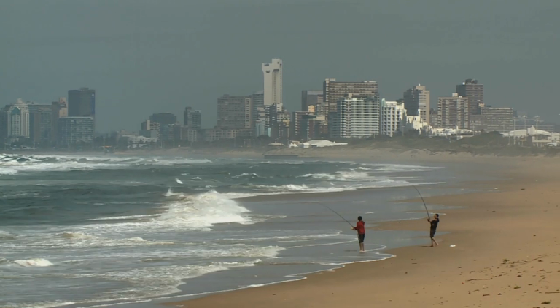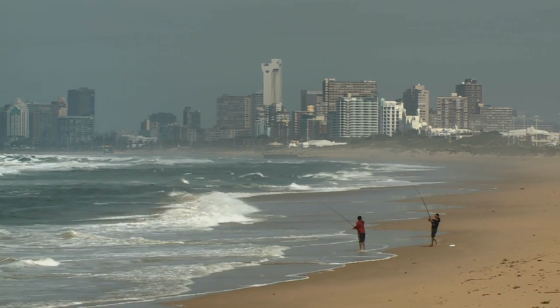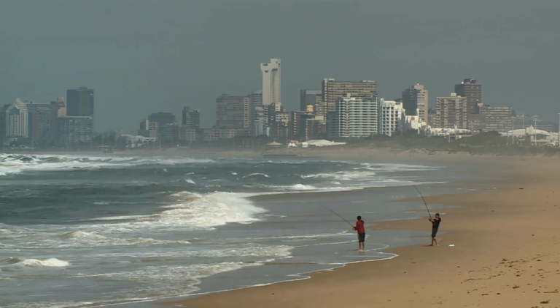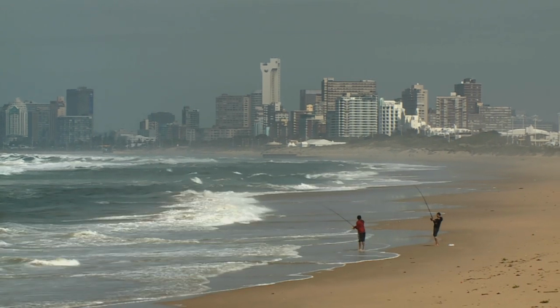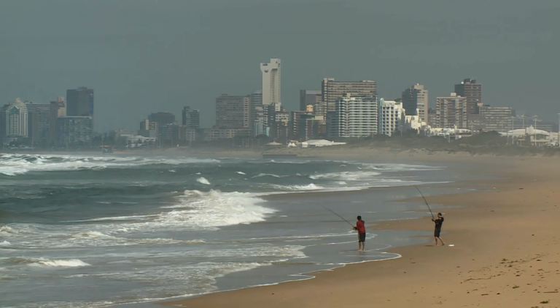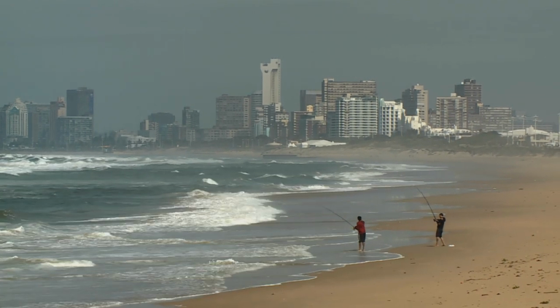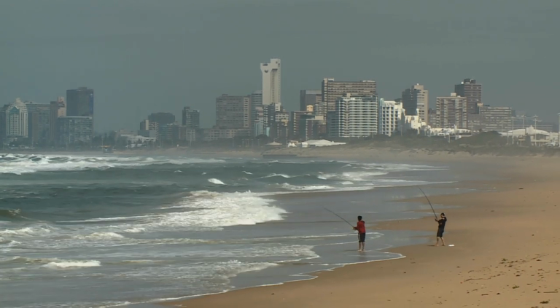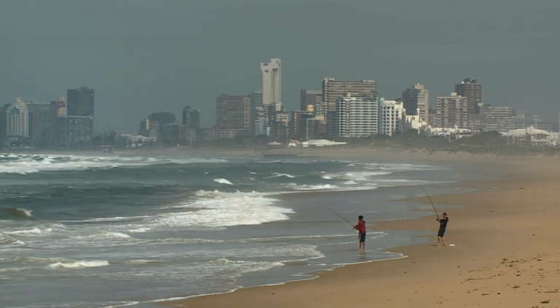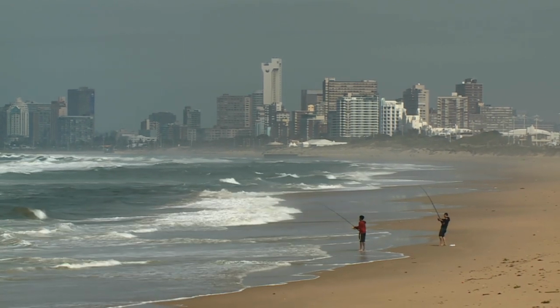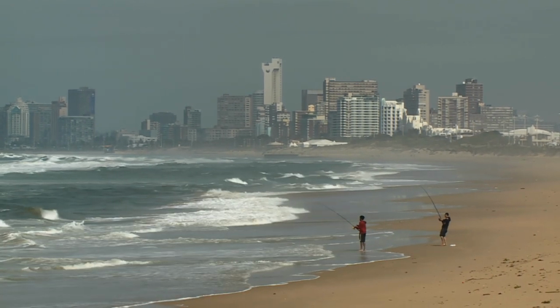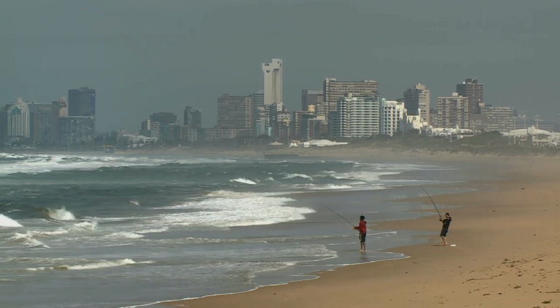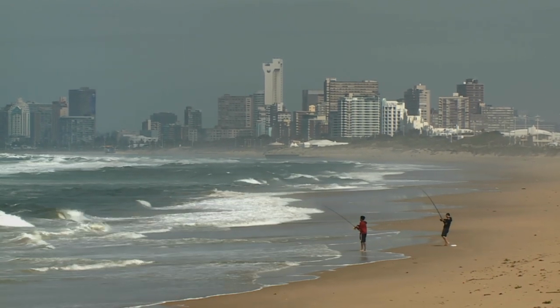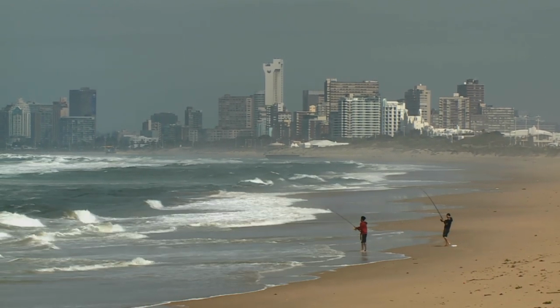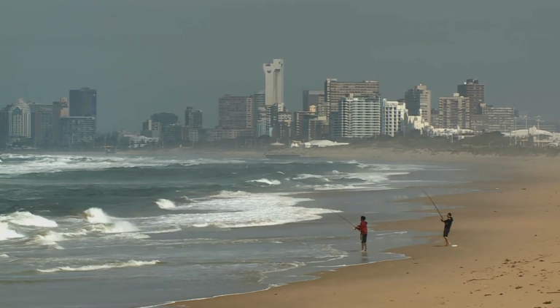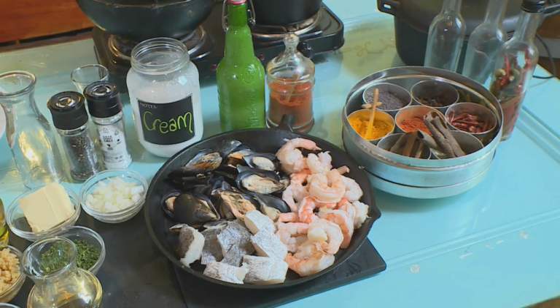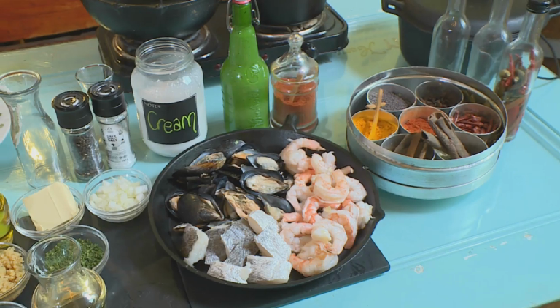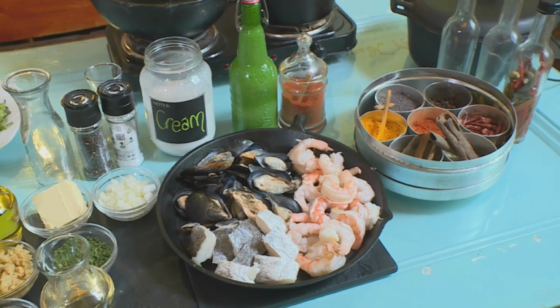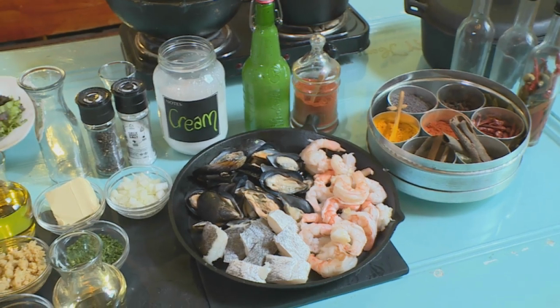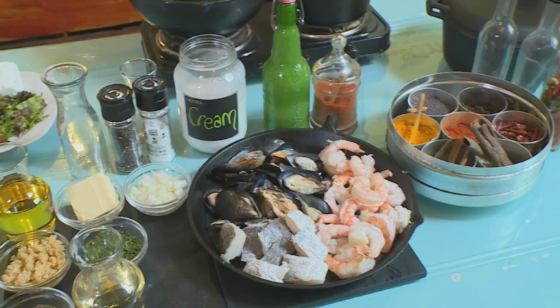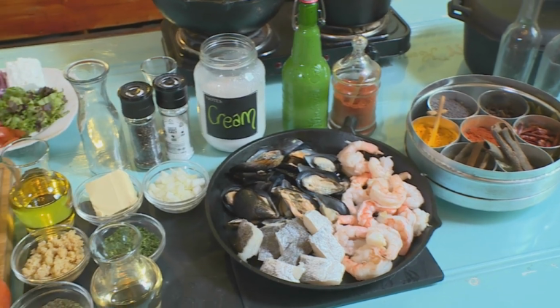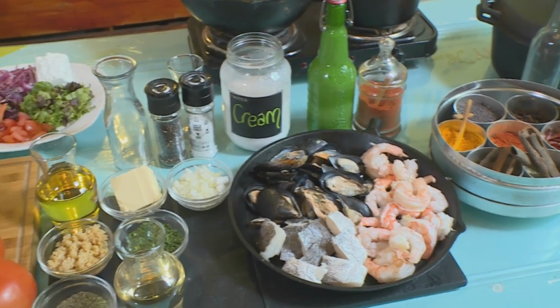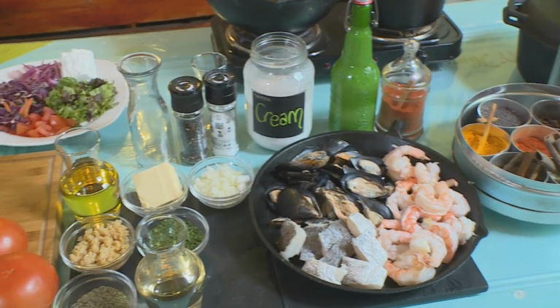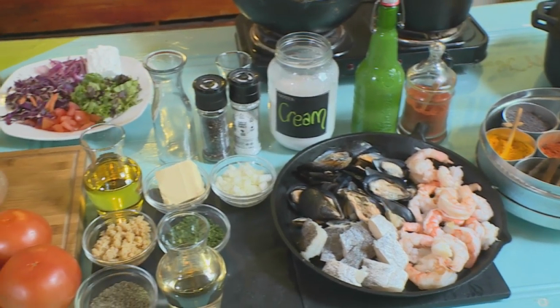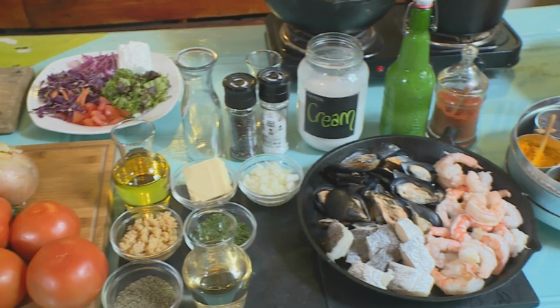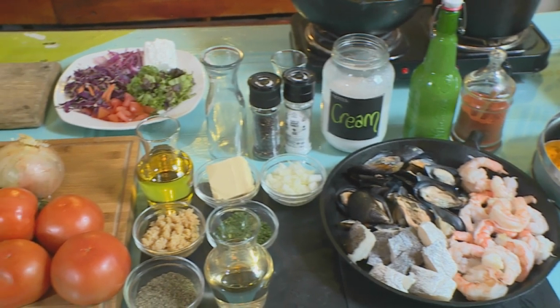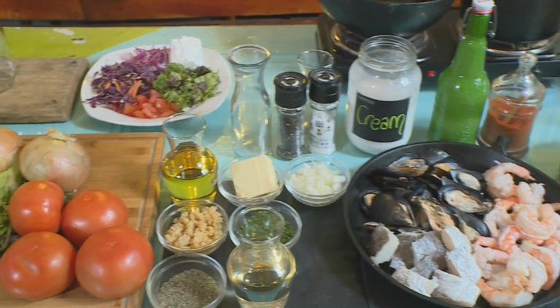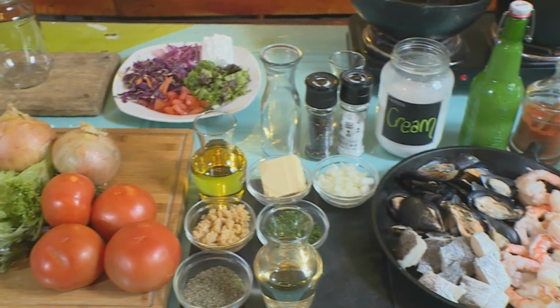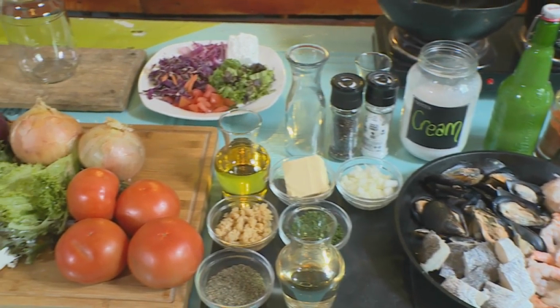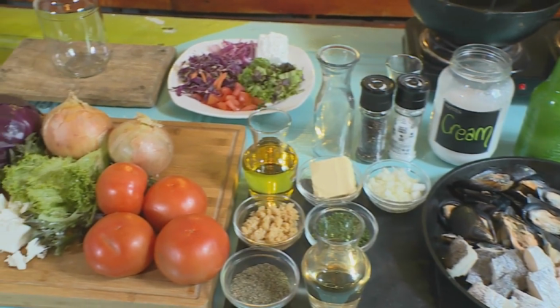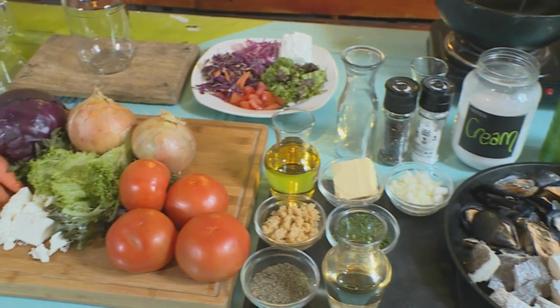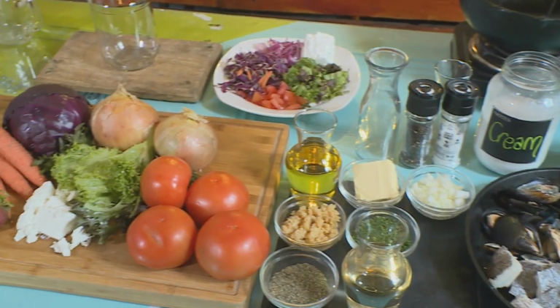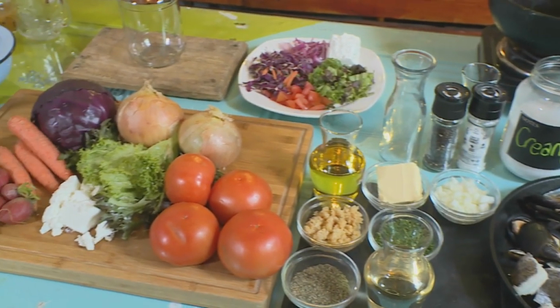Sea air whets the appetite, and after a day on the beach, Karishma was looking forward to soul food with an Indian Ocean twist.